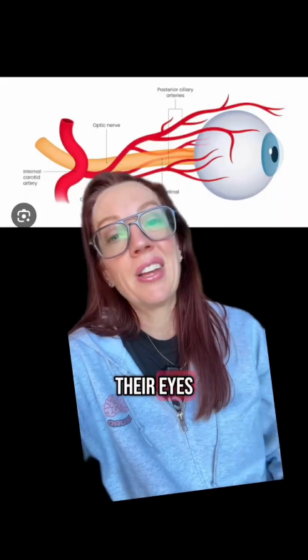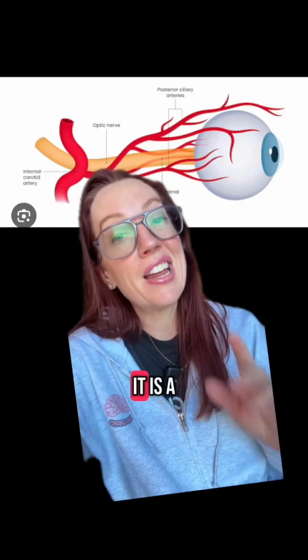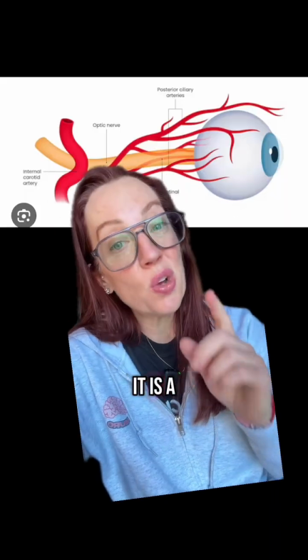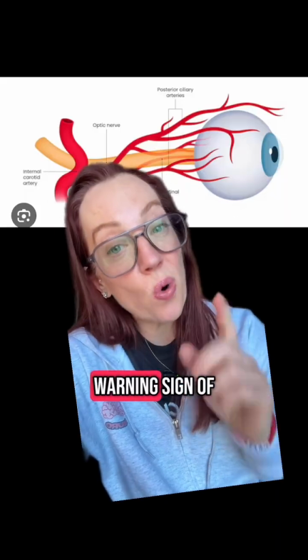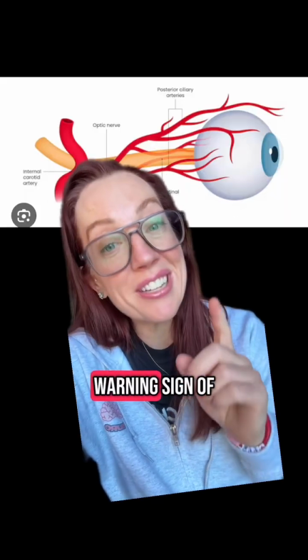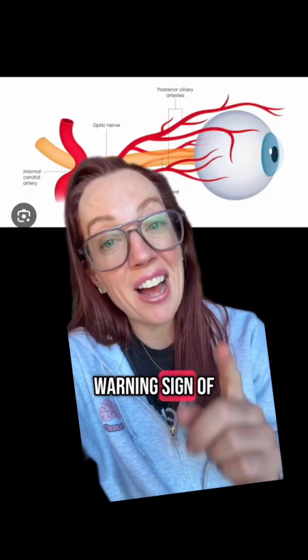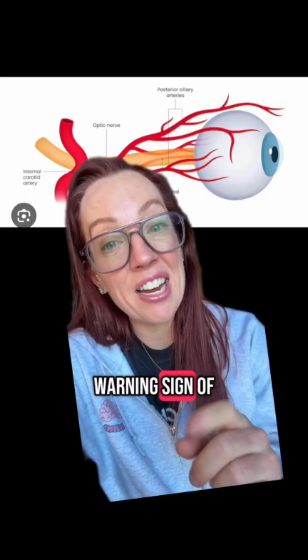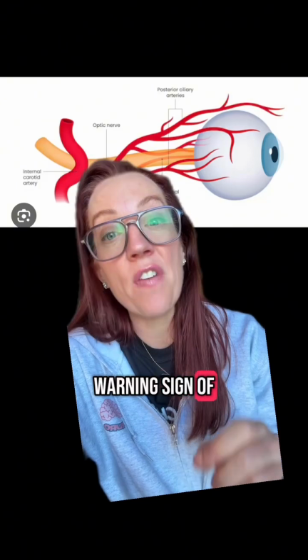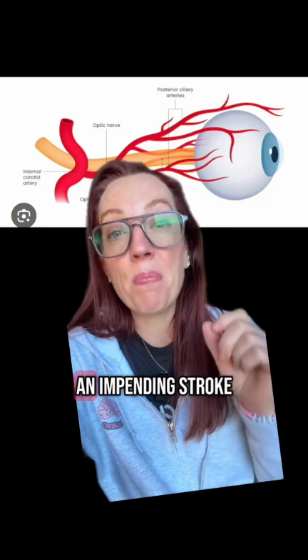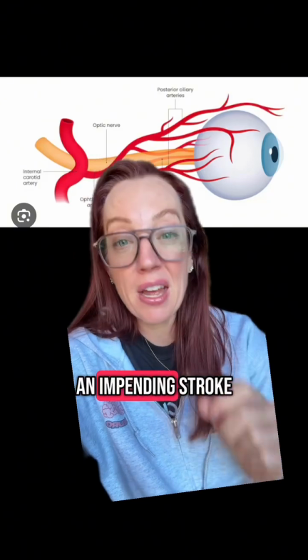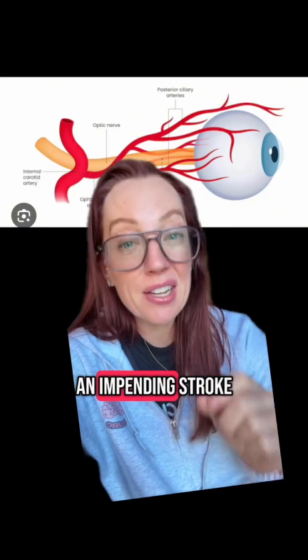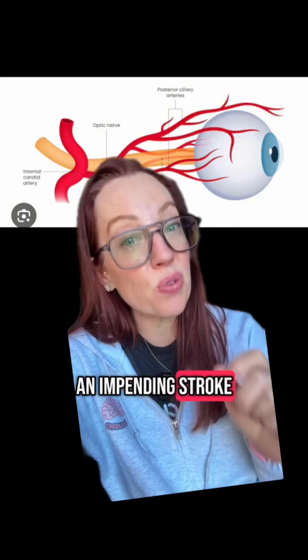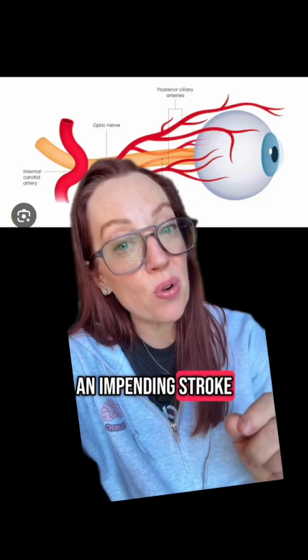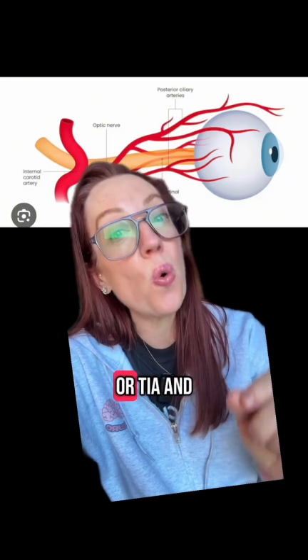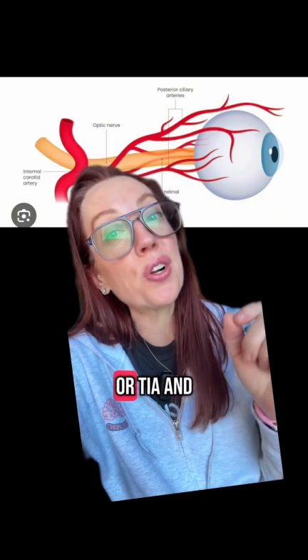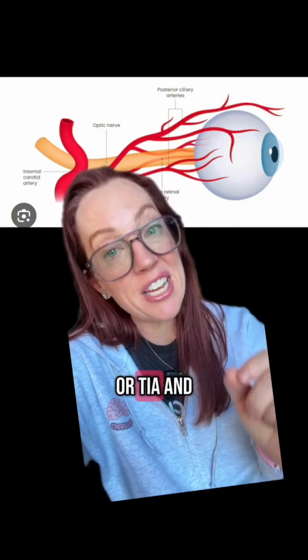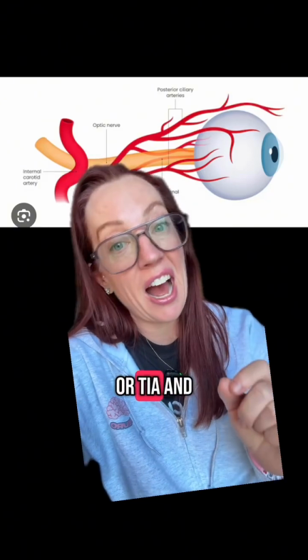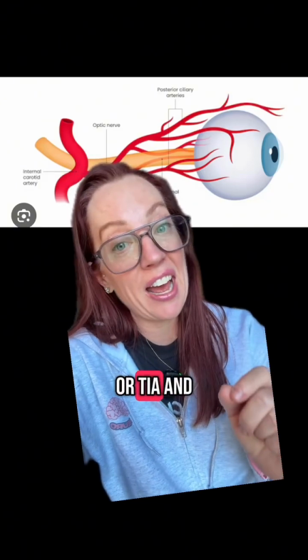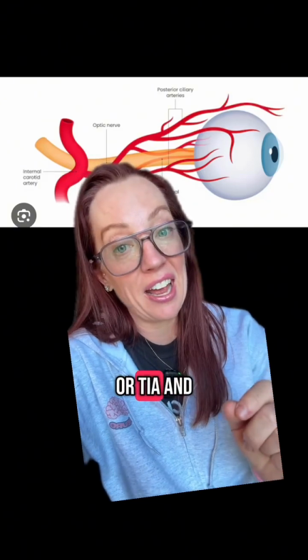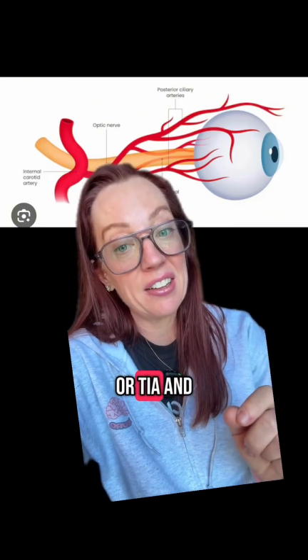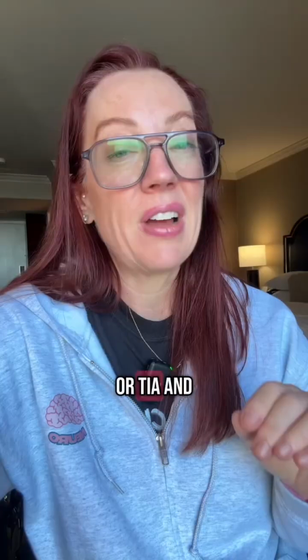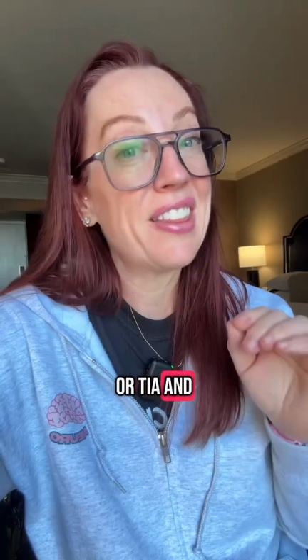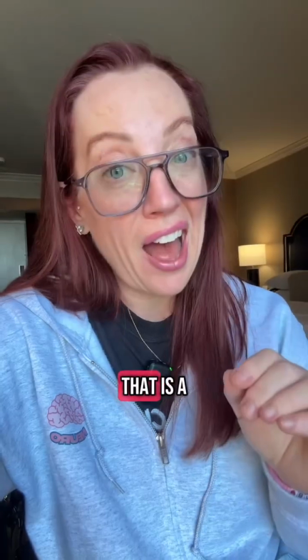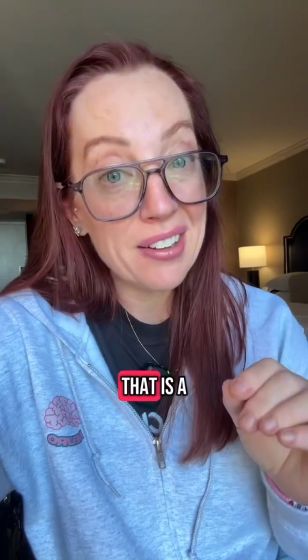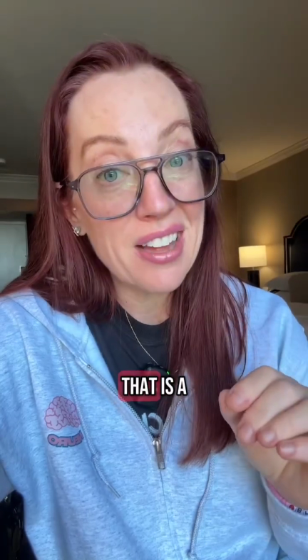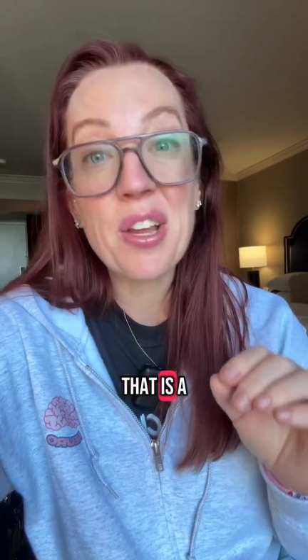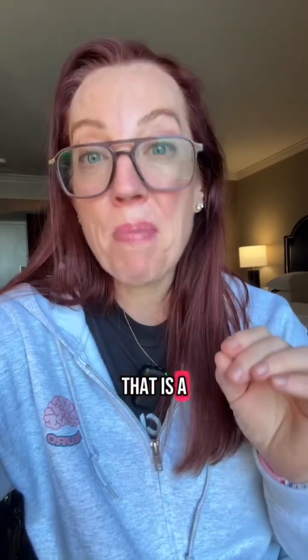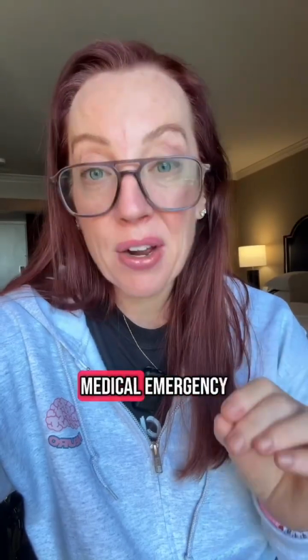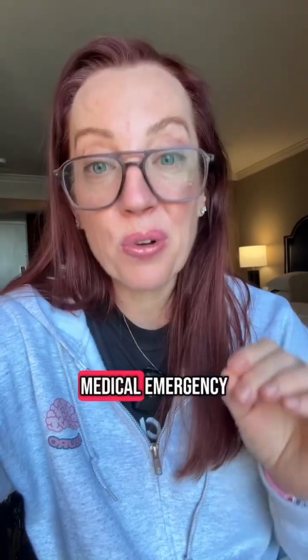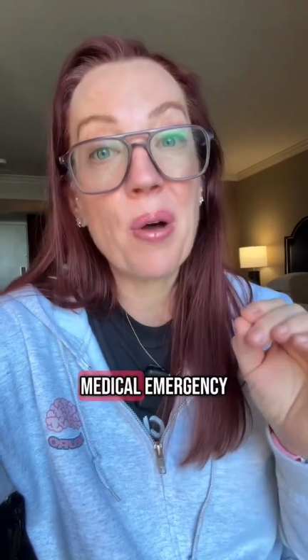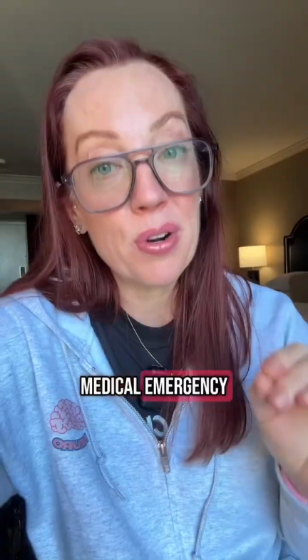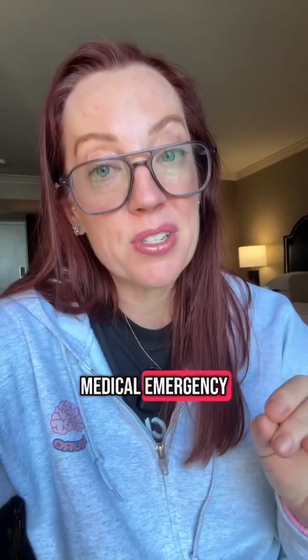Amaurosis fugax is a warning sign of an impending stroke or TIA, and that is a medical emergency.